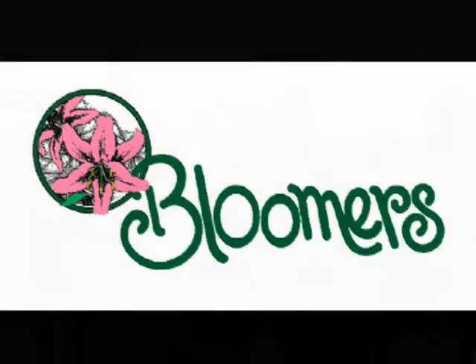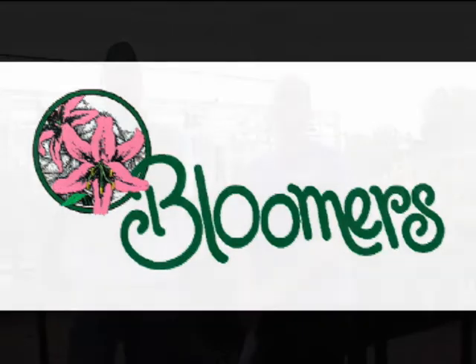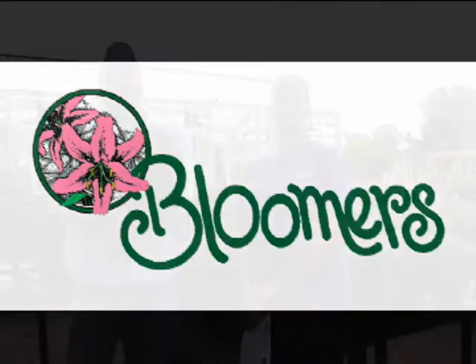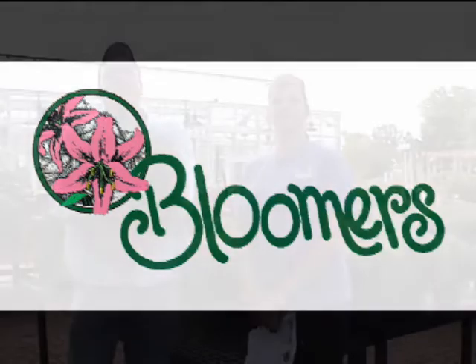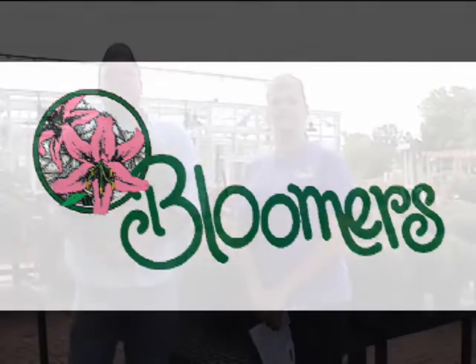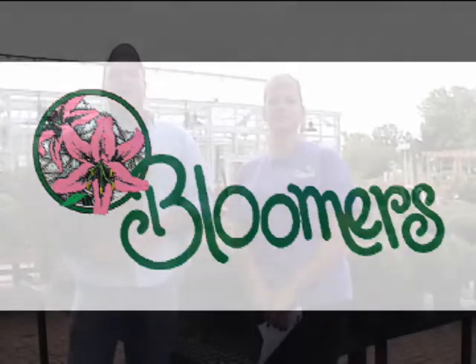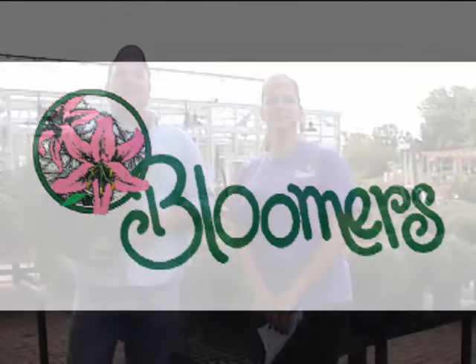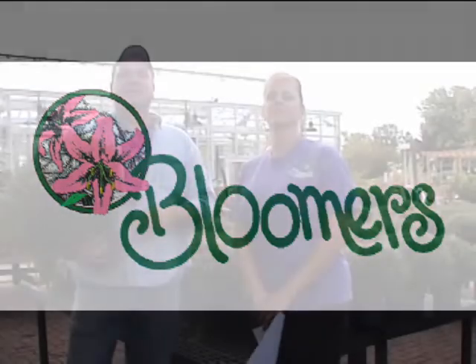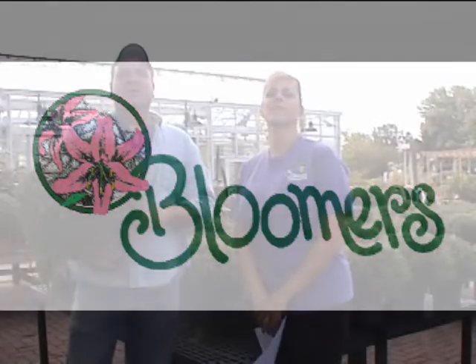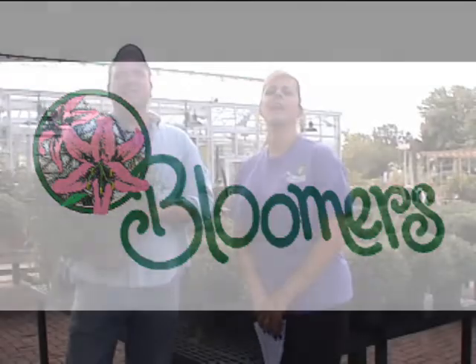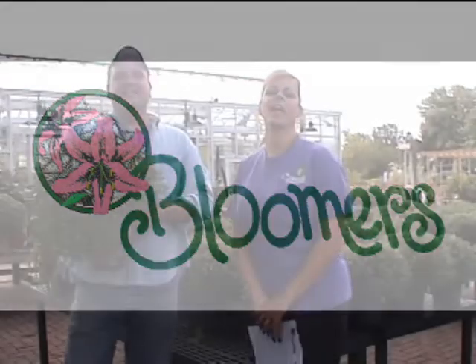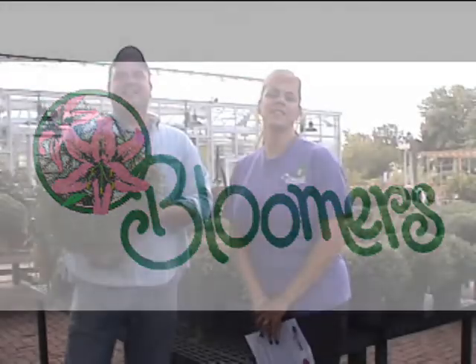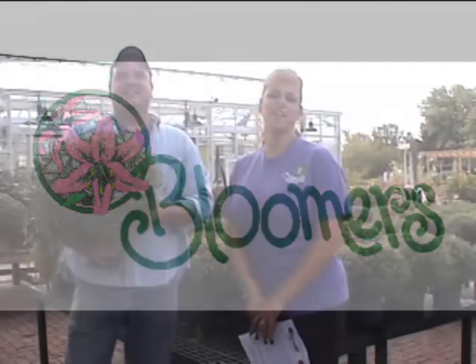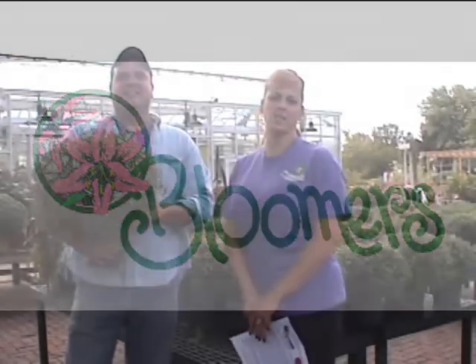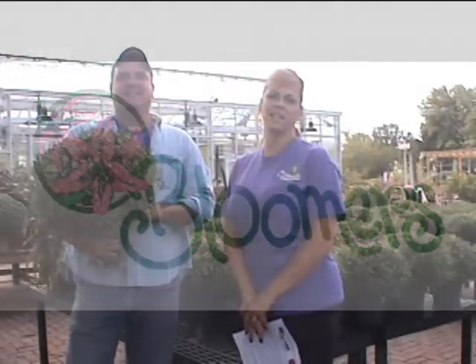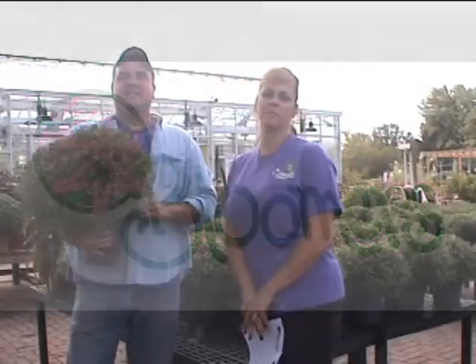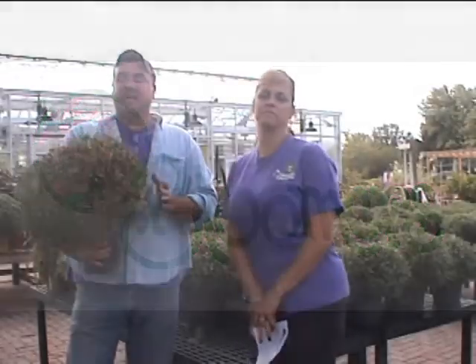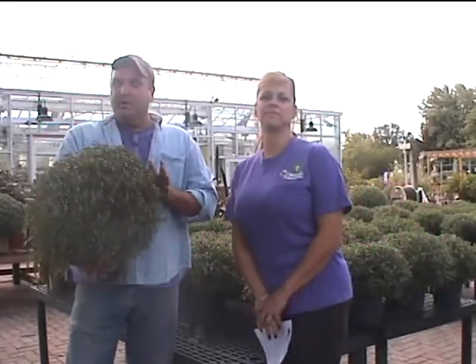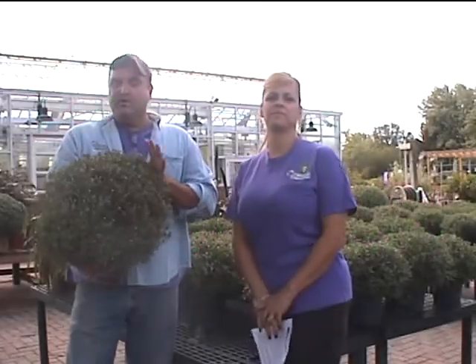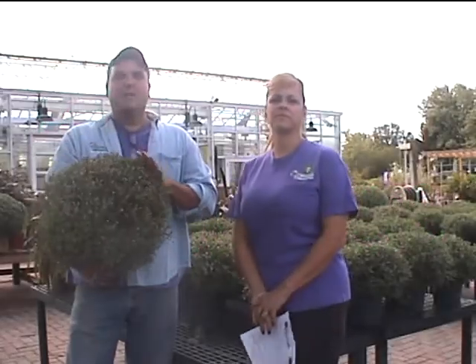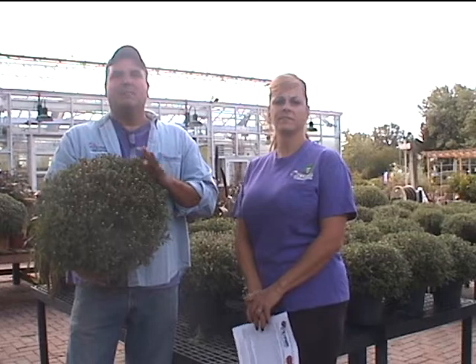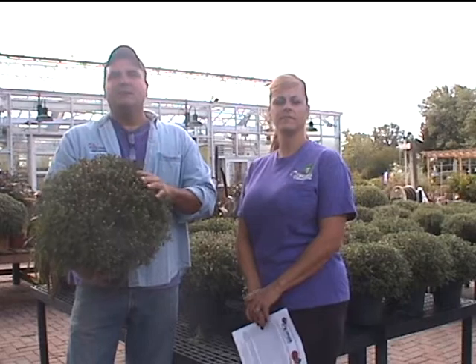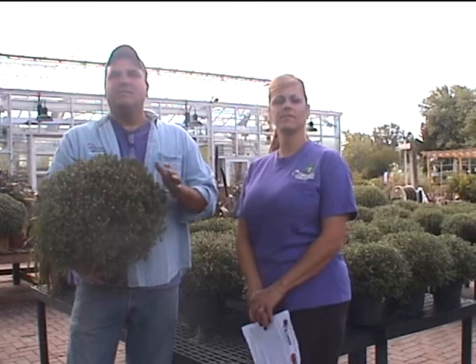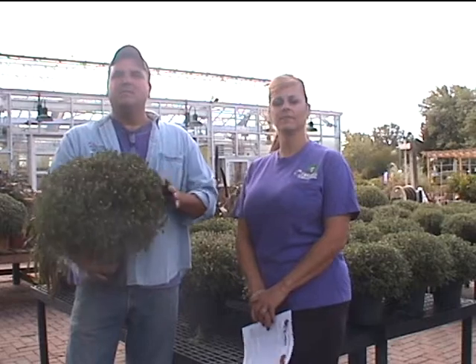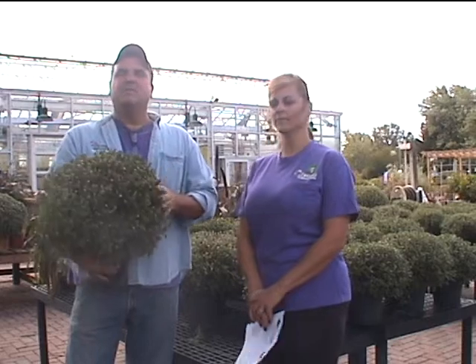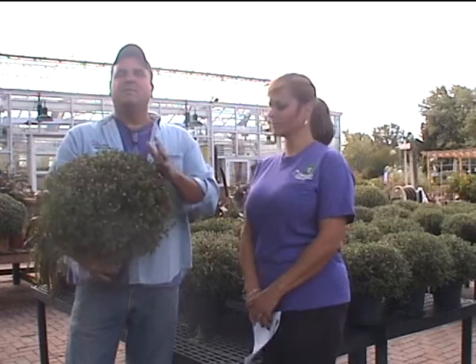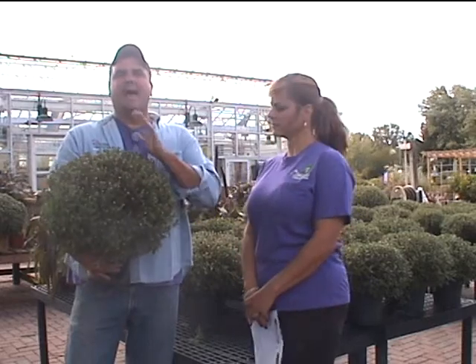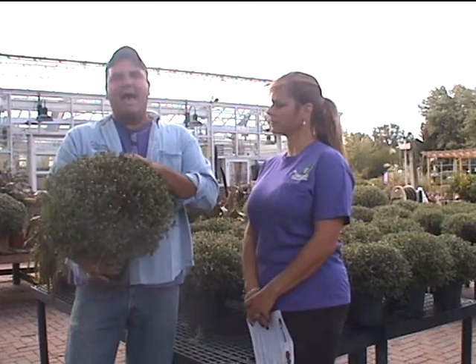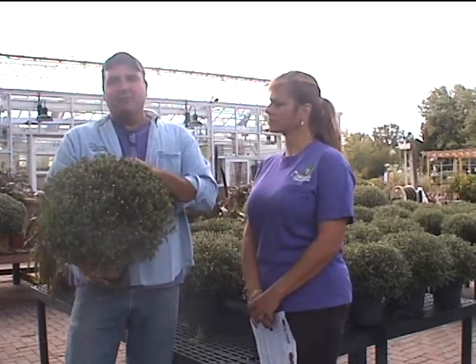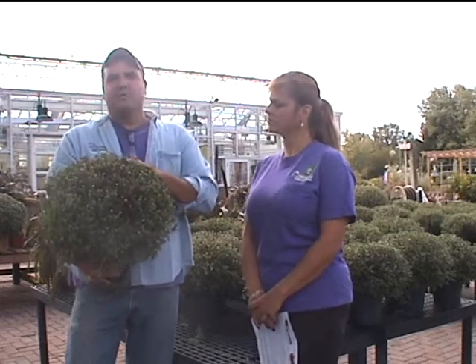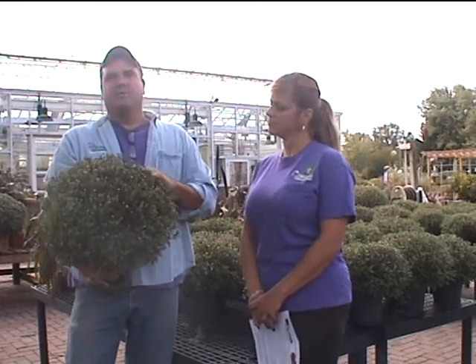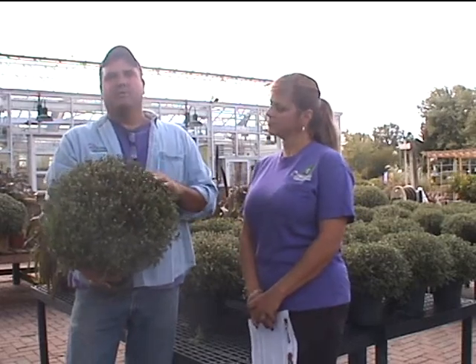Hi, welcome to Bloomington. Welcome to Bloomers in the Garden. I'm Len Schroeder. And I'm Sandy Martino. Today we're going to talk about mums and what to do with them after they're done blooming.